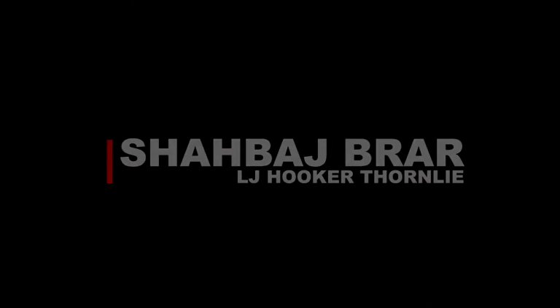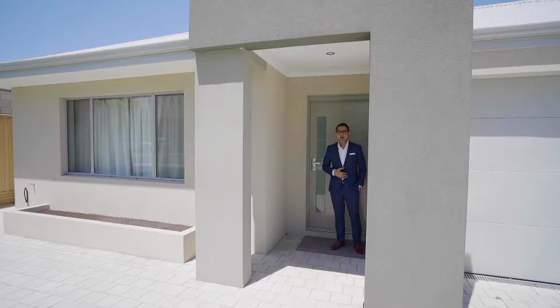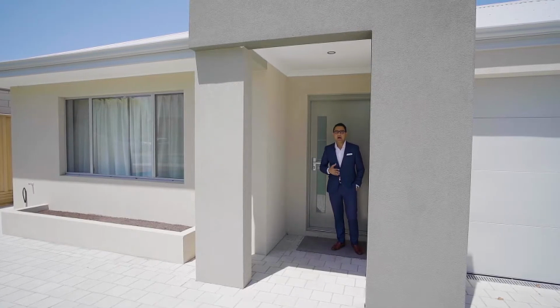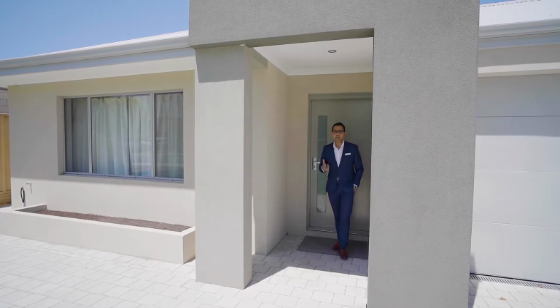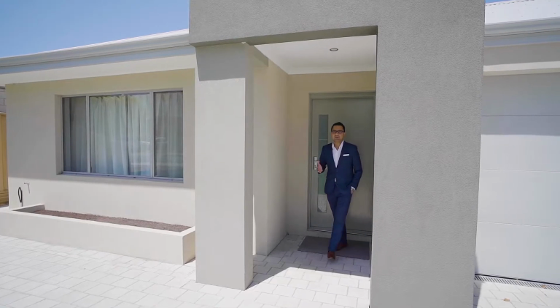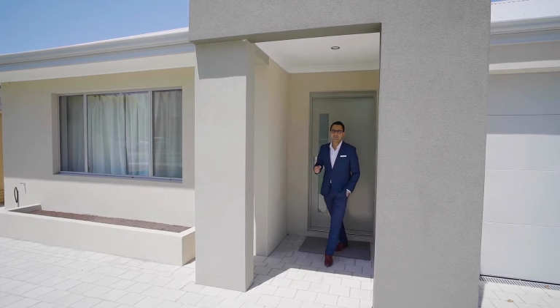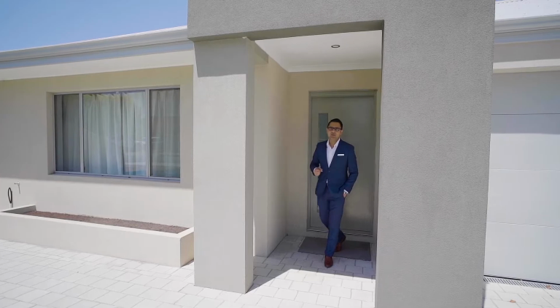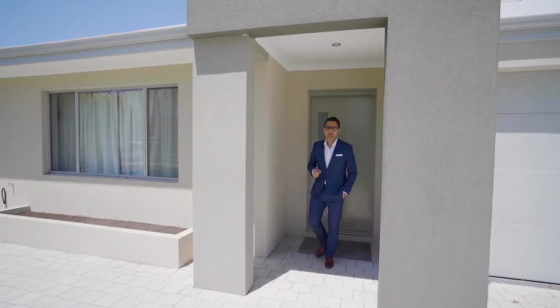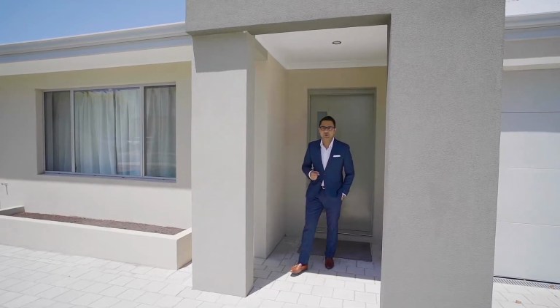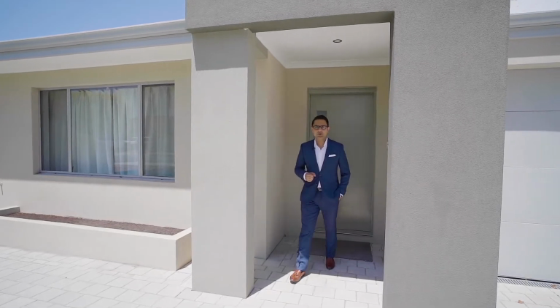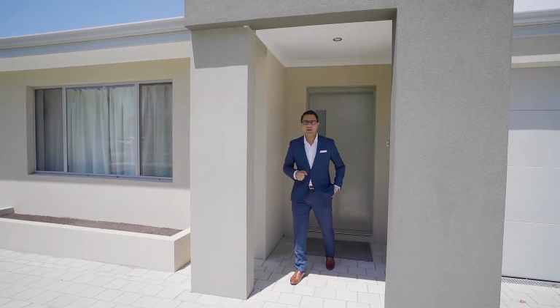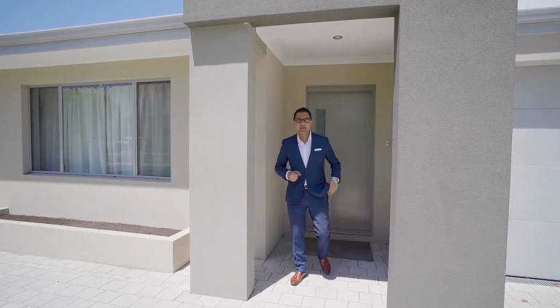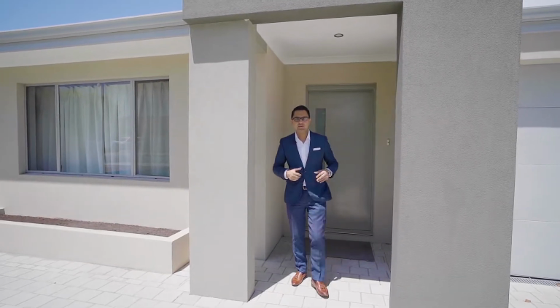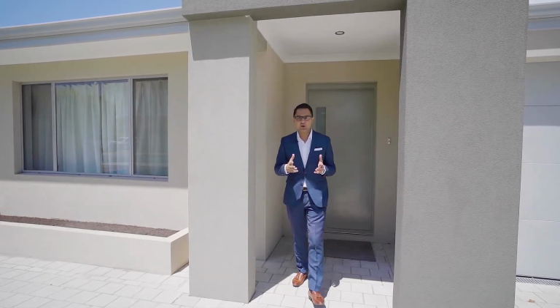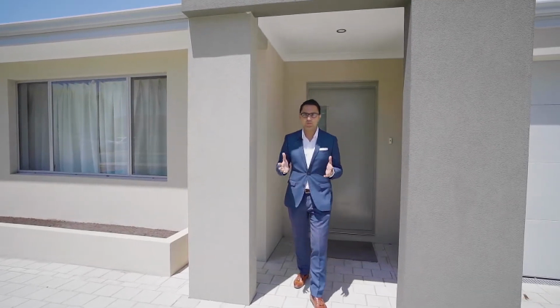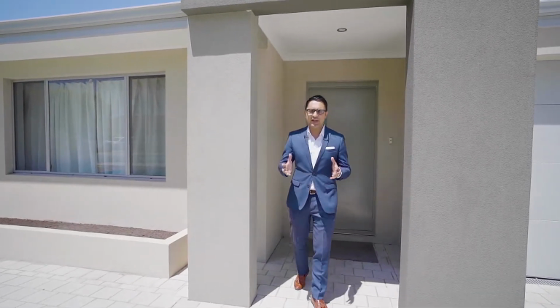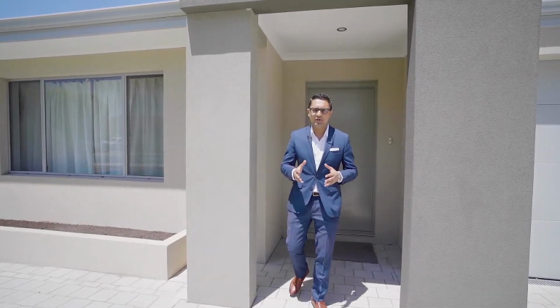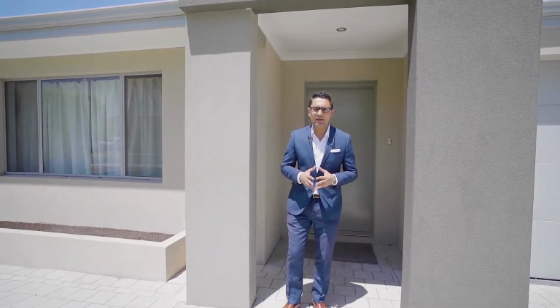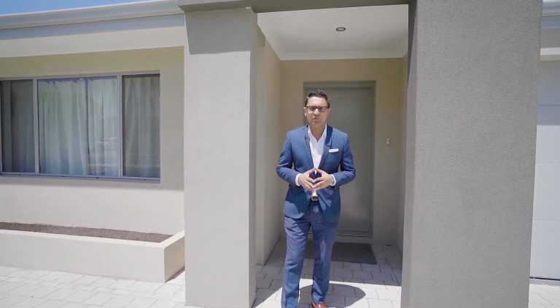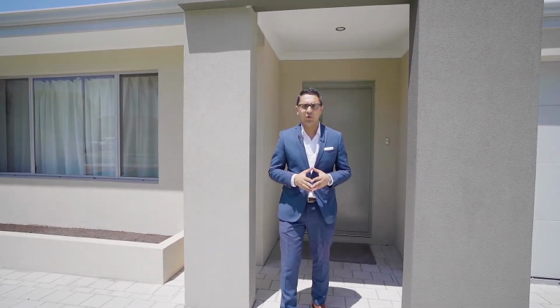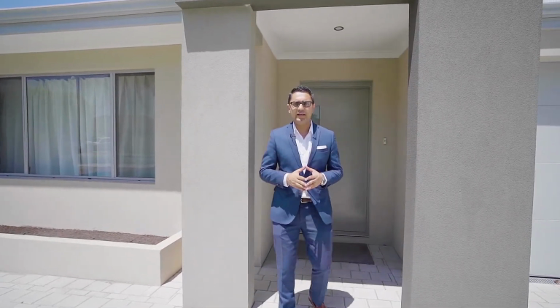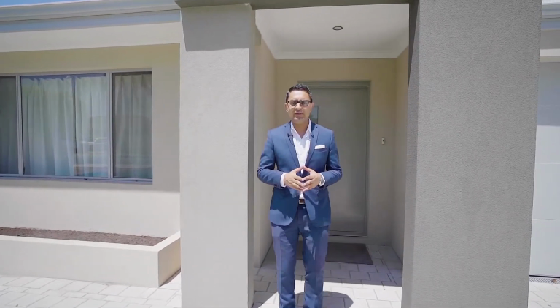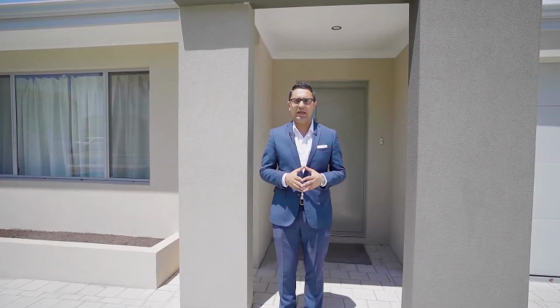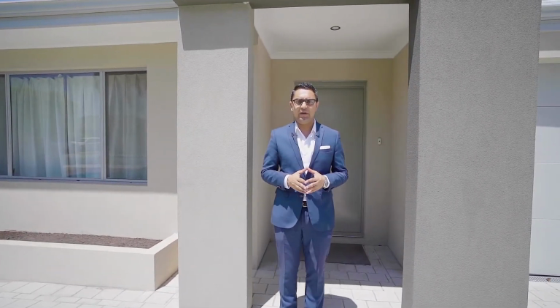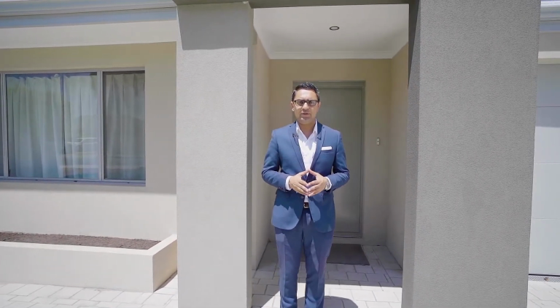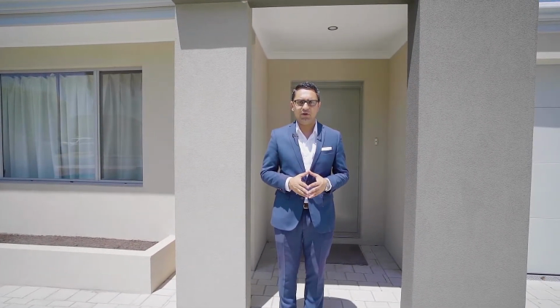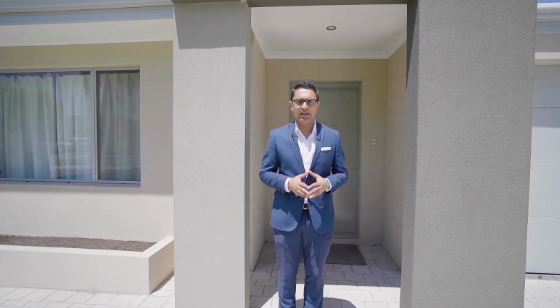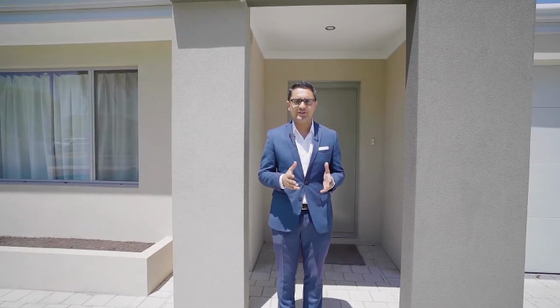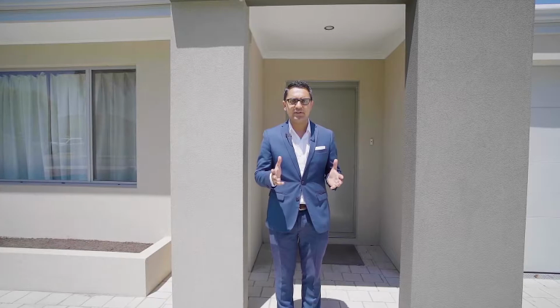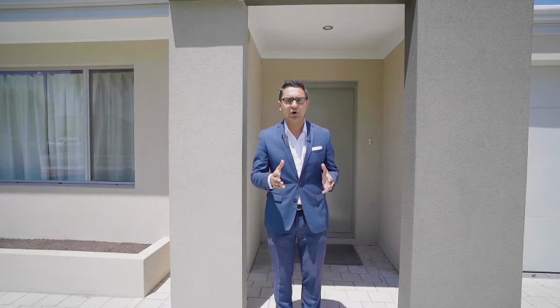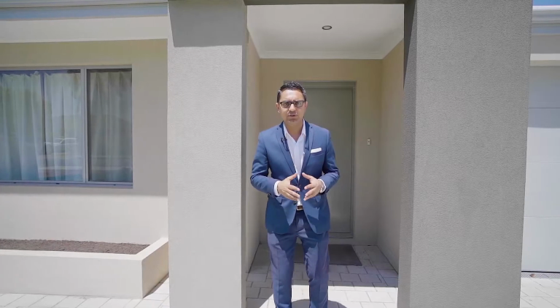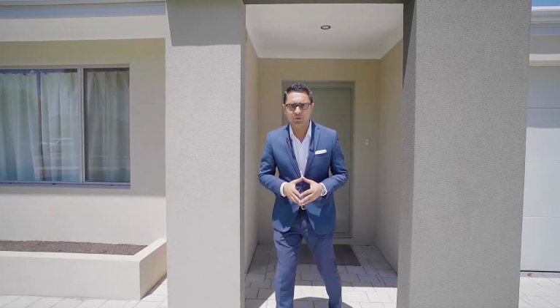Hi, Shibaz here from LJ Hooker Thornley, and excited to present you 34 Cleansy Way here in Thornley. Let's check this gorgeous home.